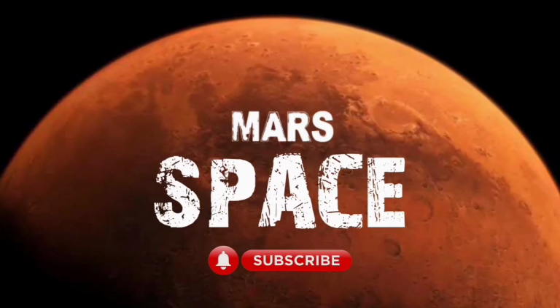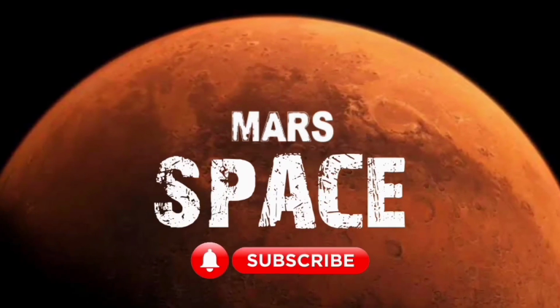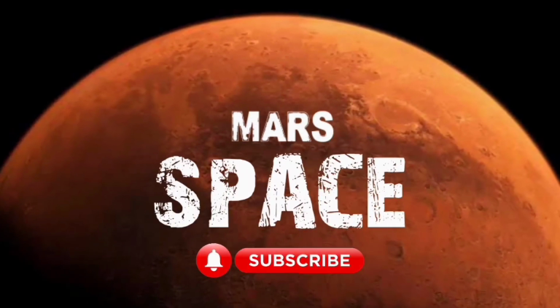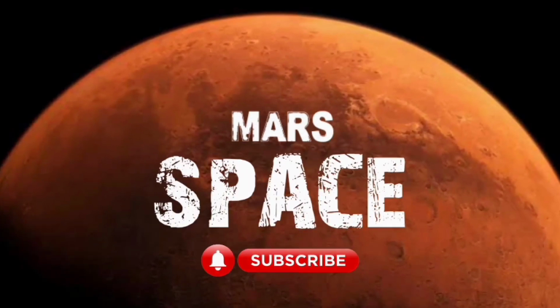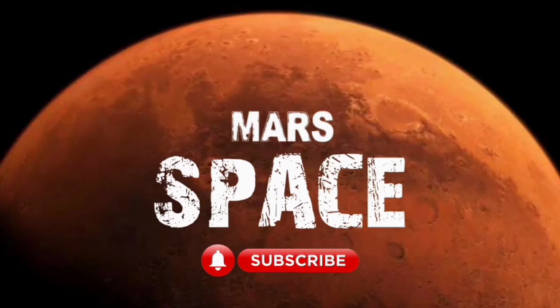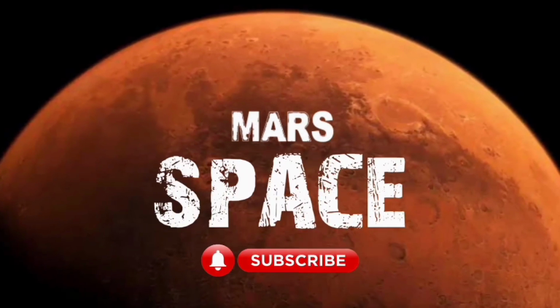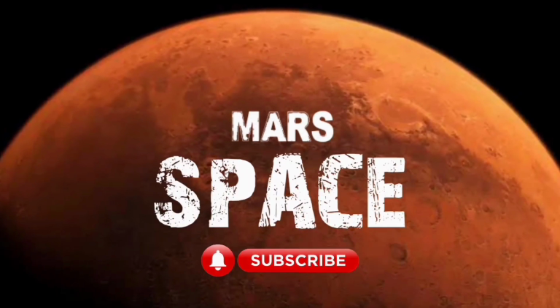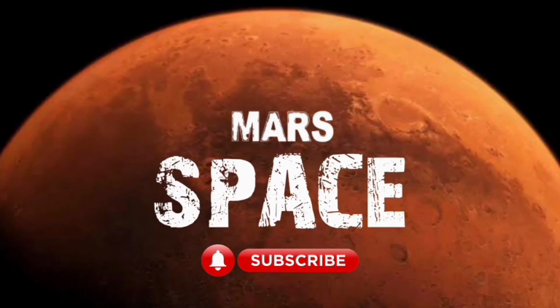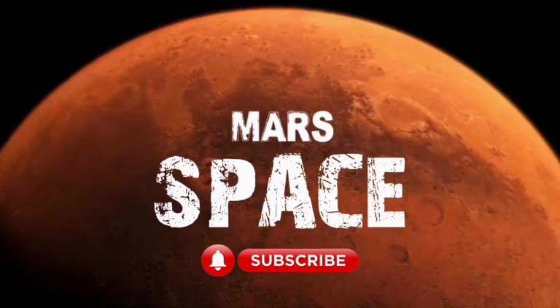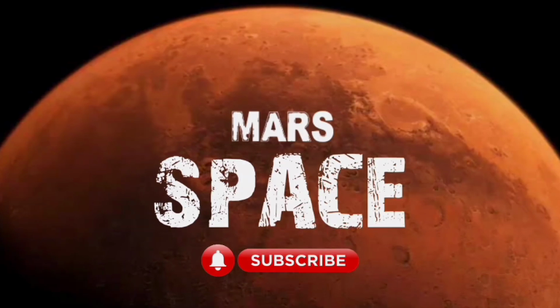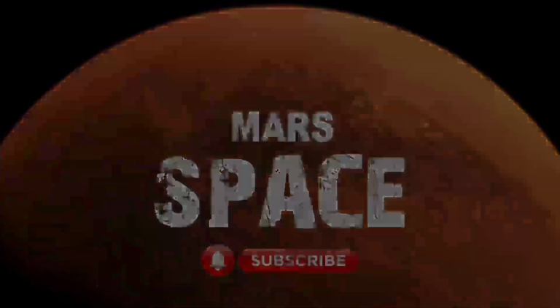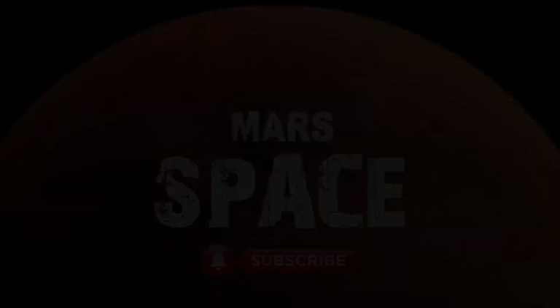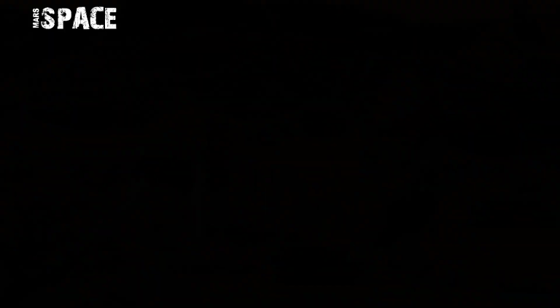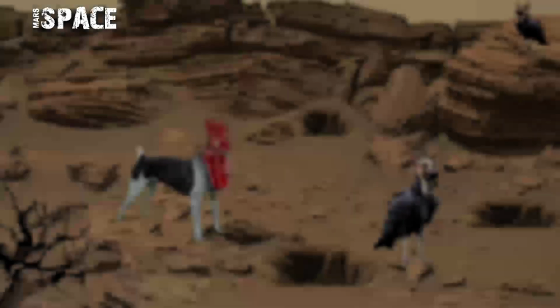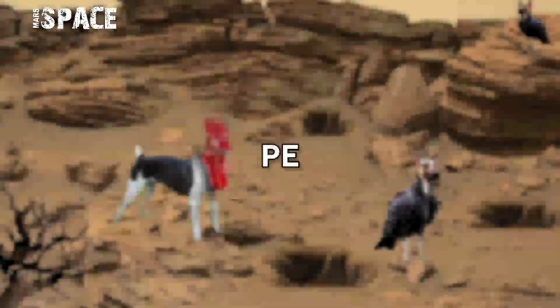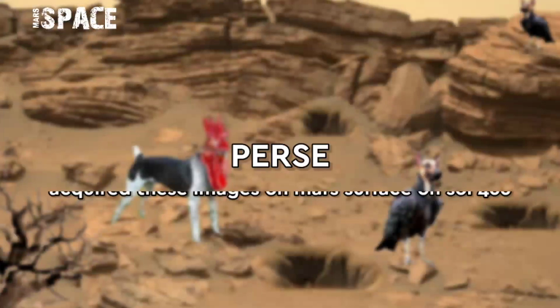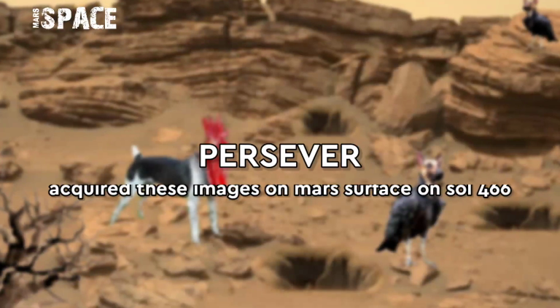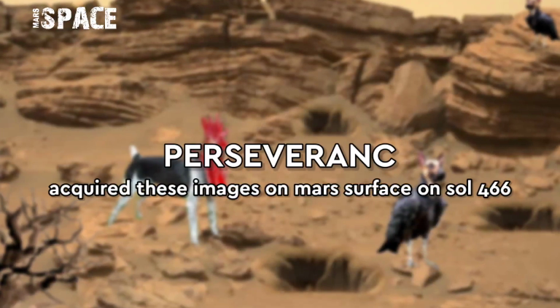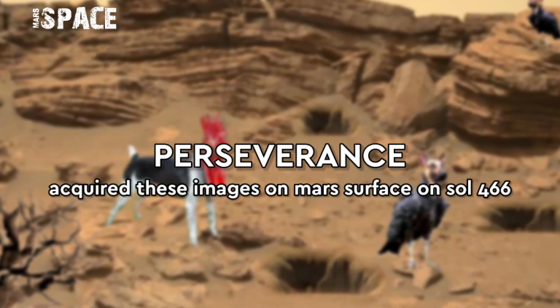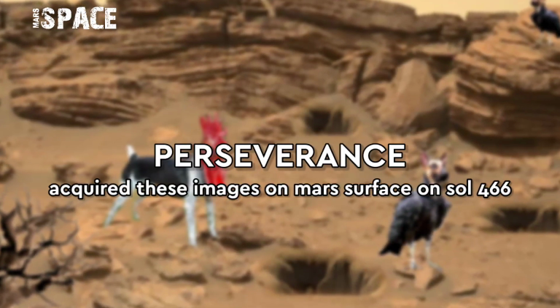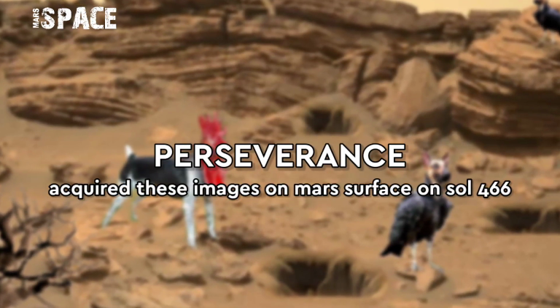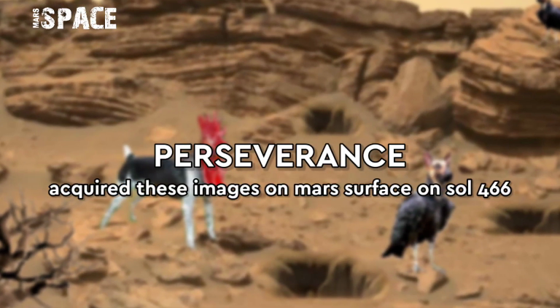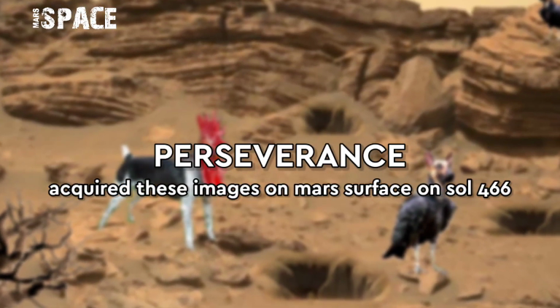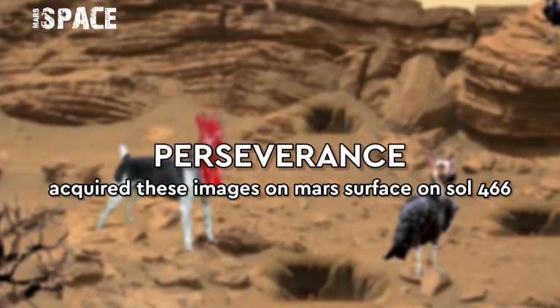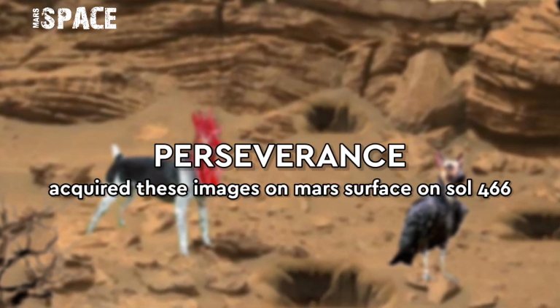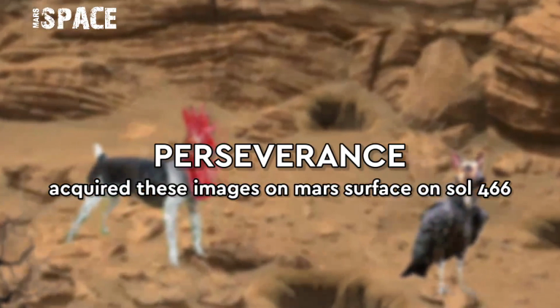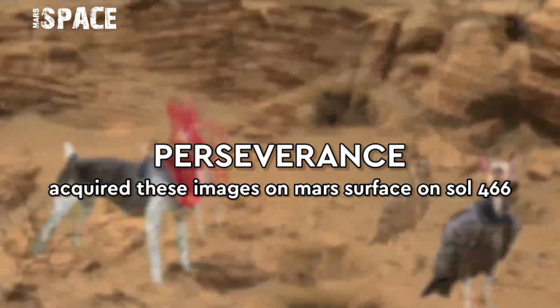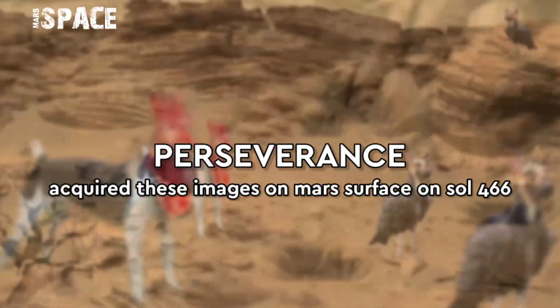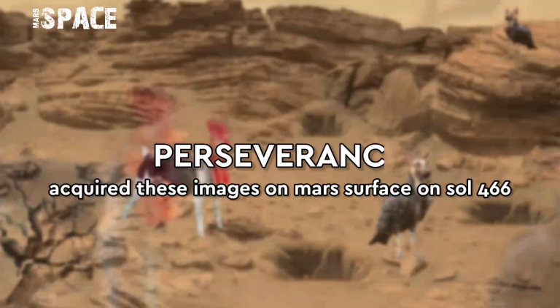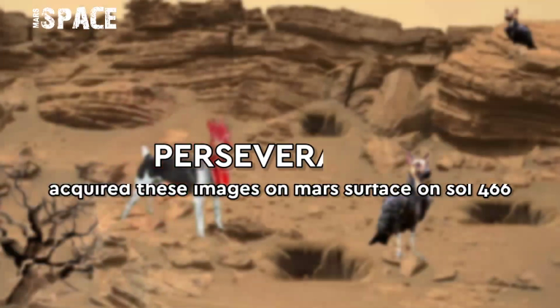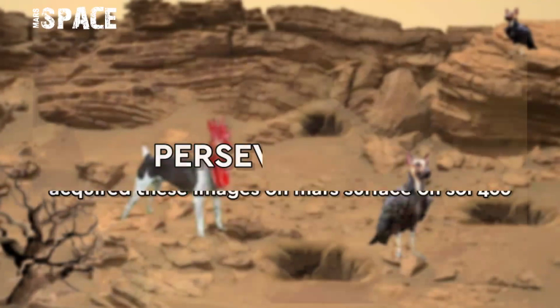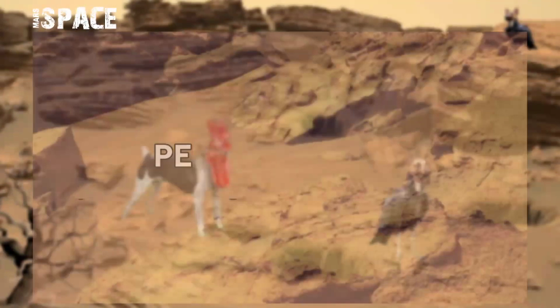Hello my dear friends, welcome back to our YouTube channel MarsySpace. For more updates, hit the bell icon with thumbs up and please watch the full video.